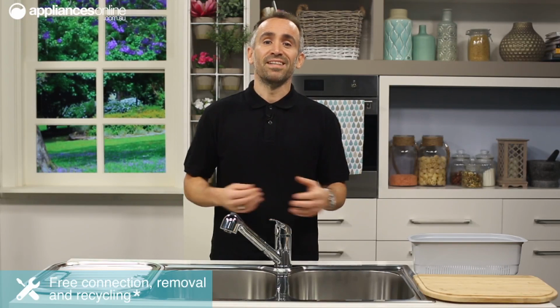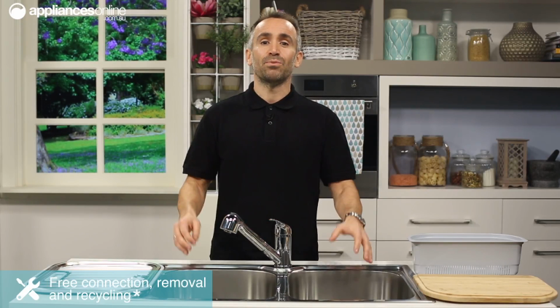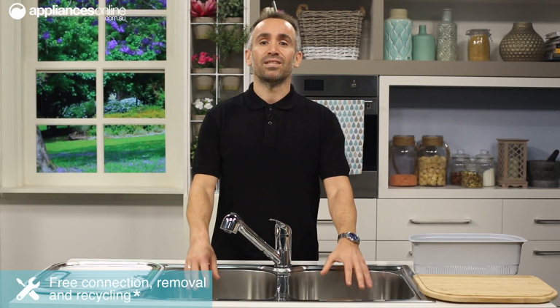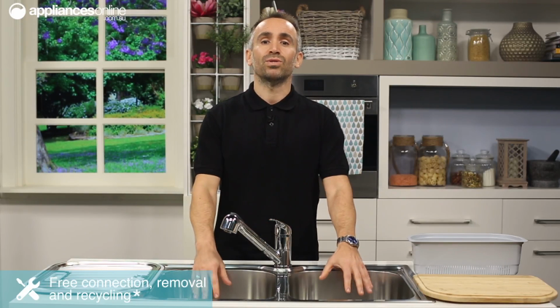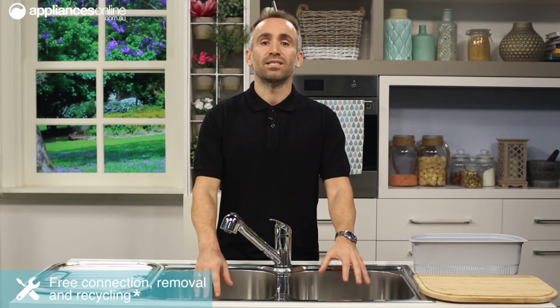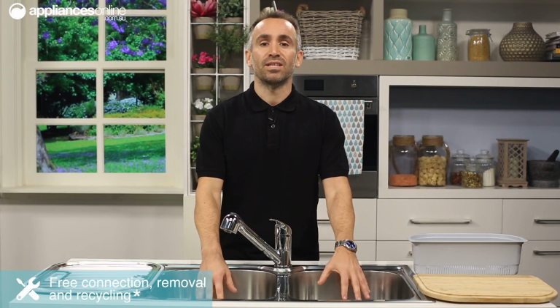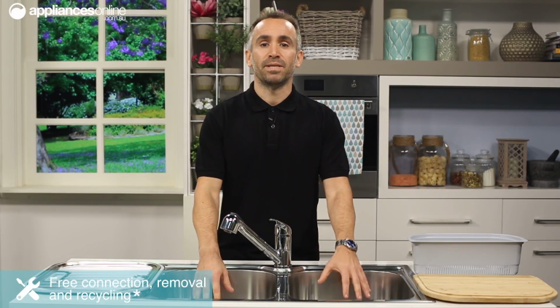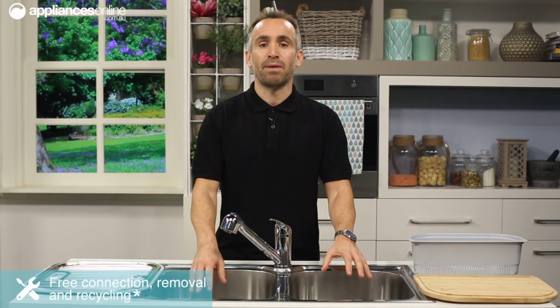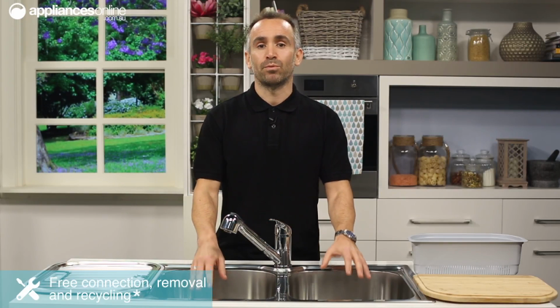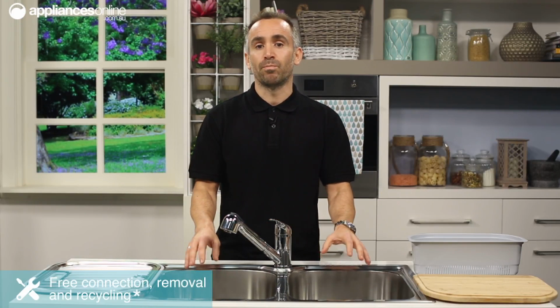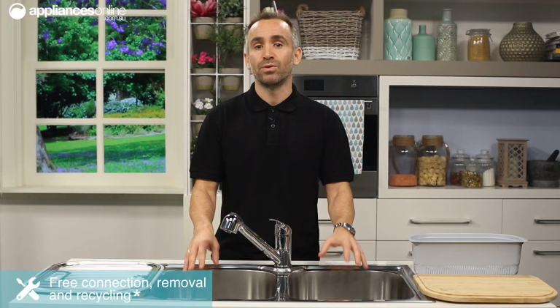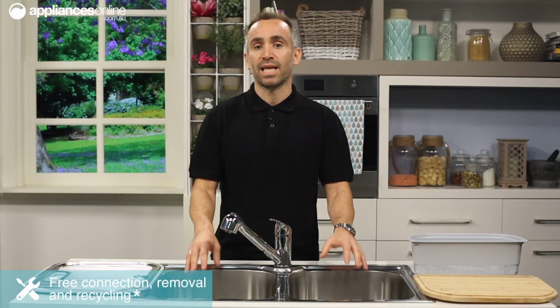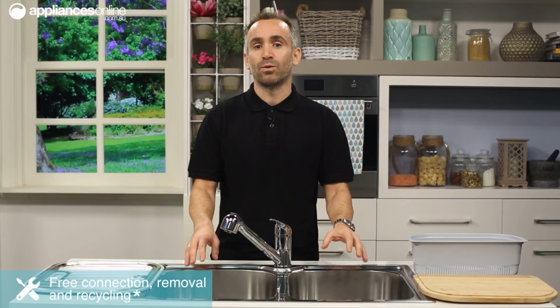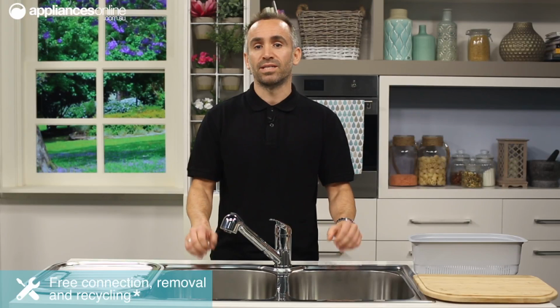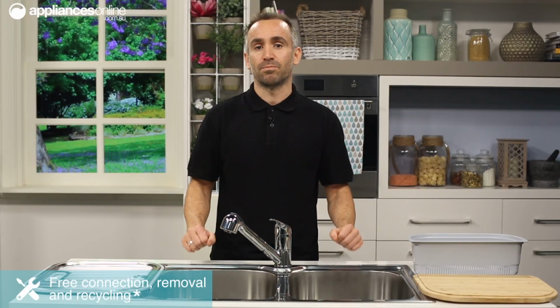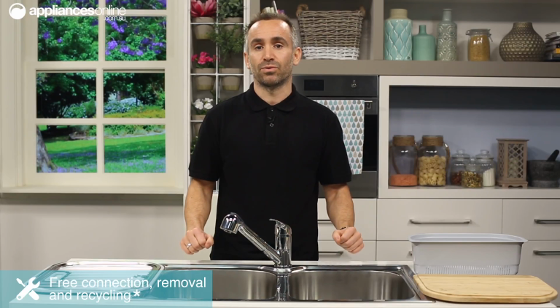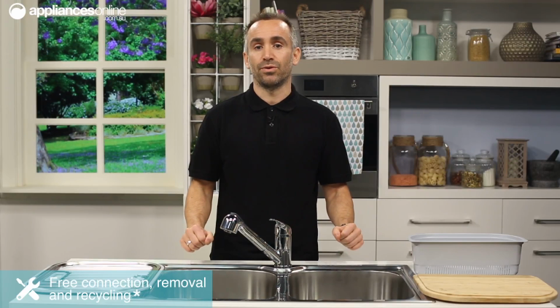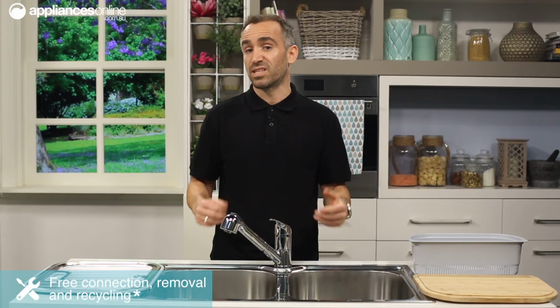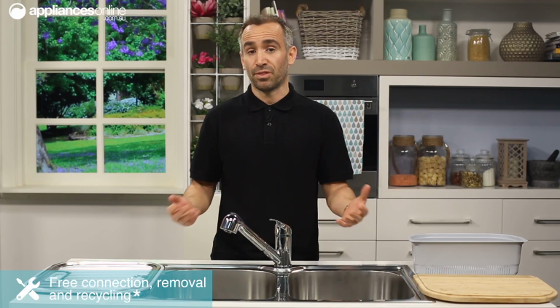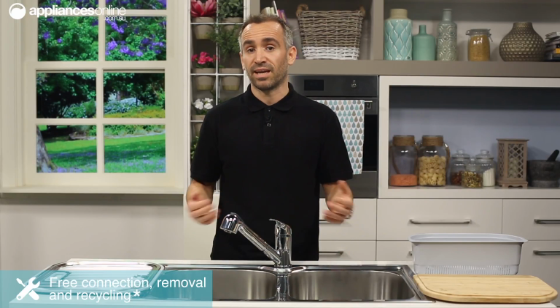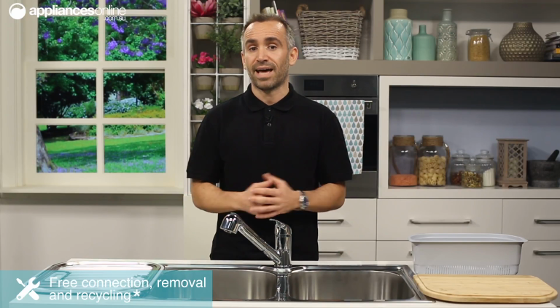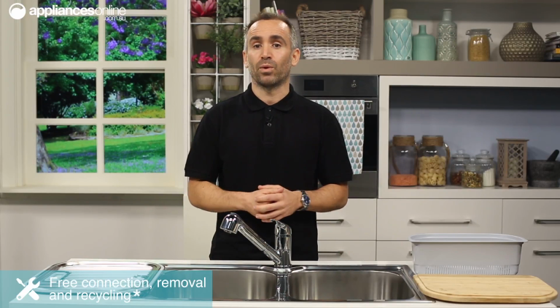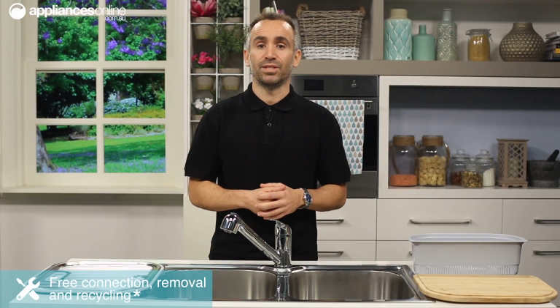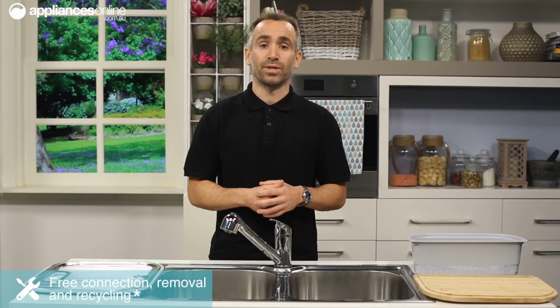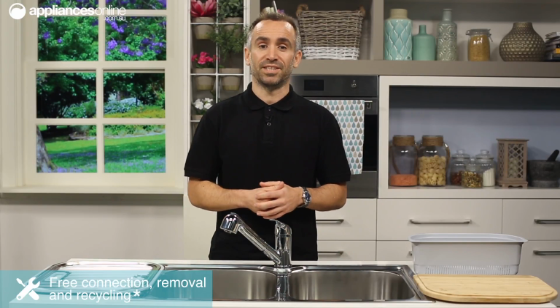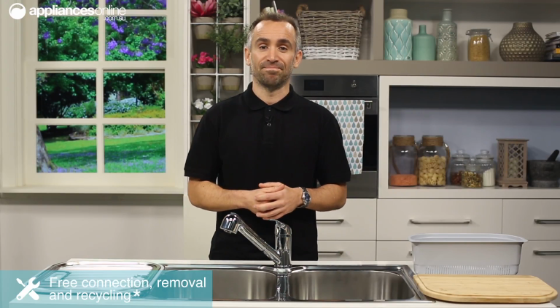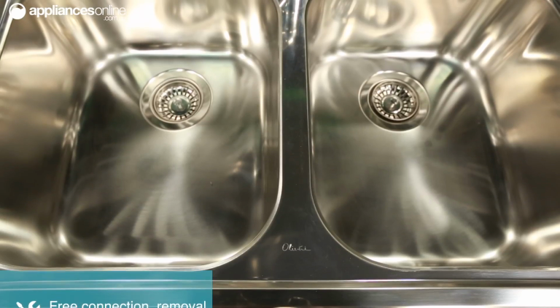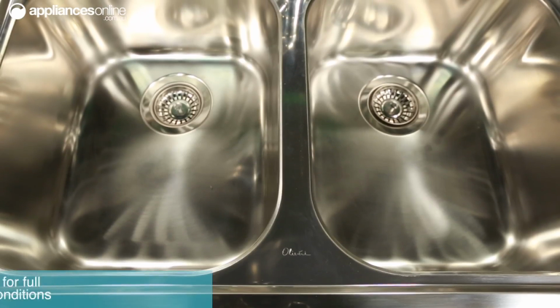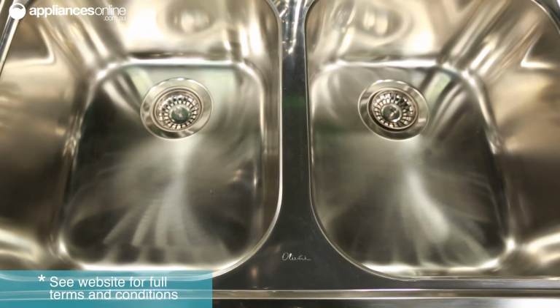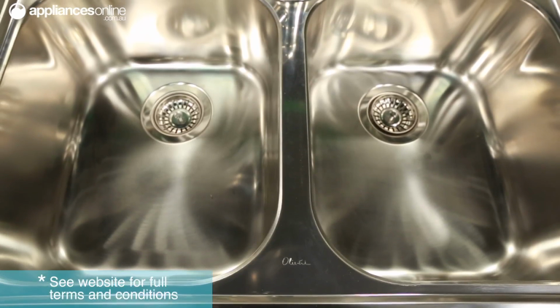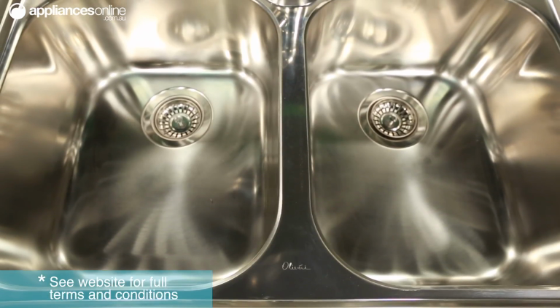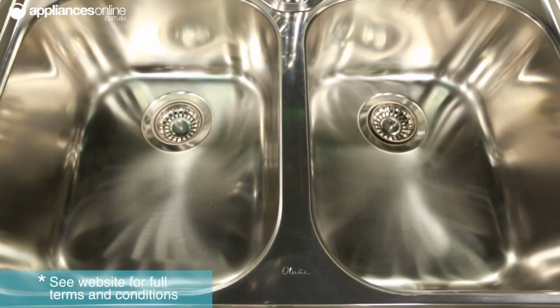These waste holes are sized to be compatible with most standard waste disposal units if you're thinking of adding one to your kitchen.